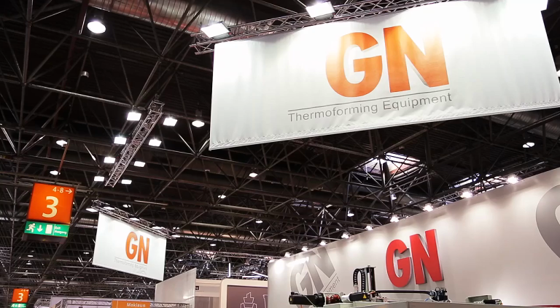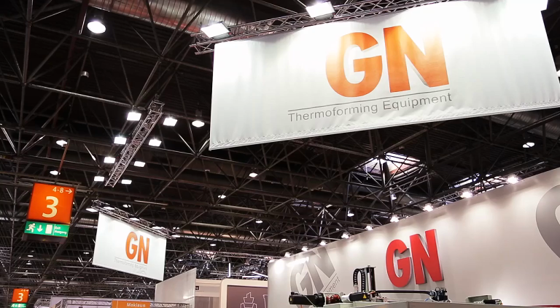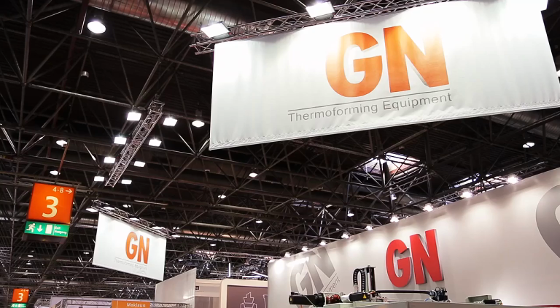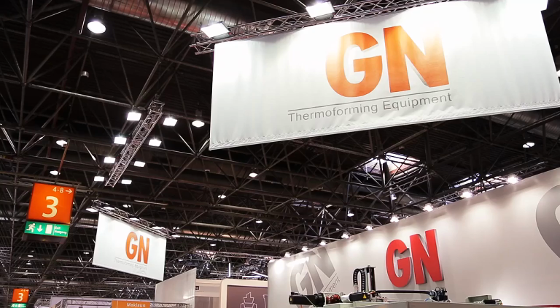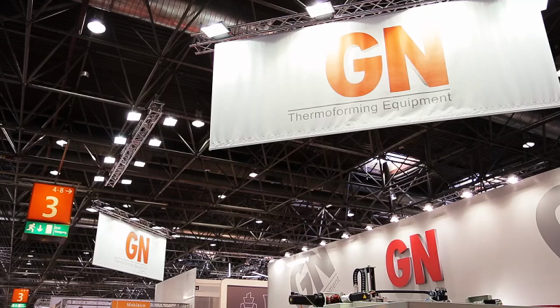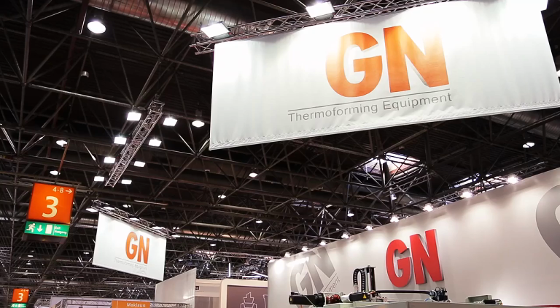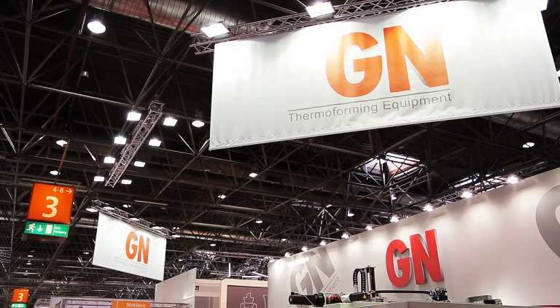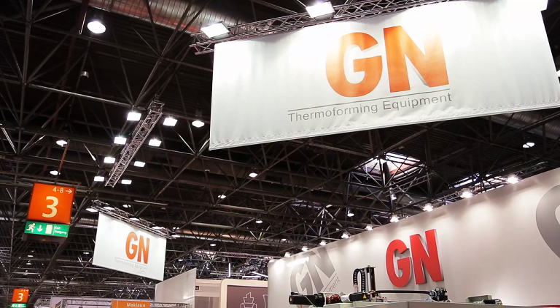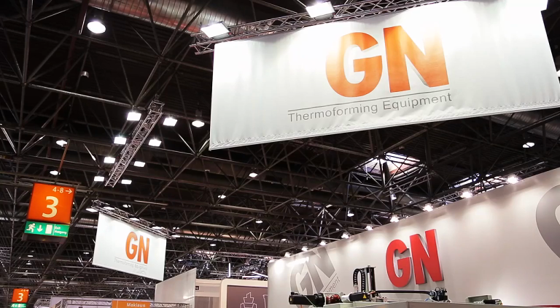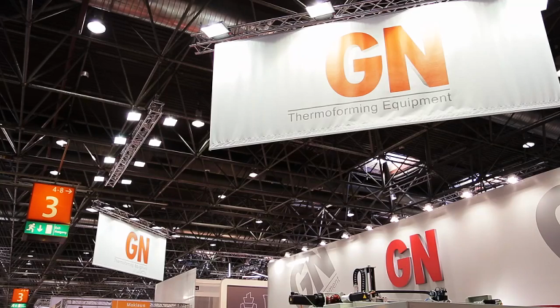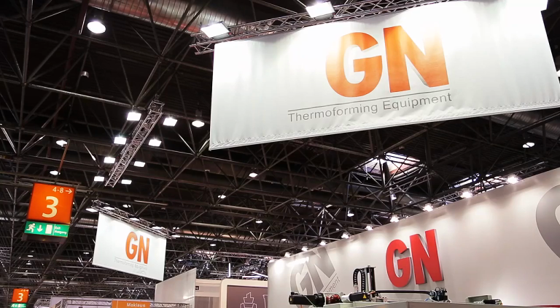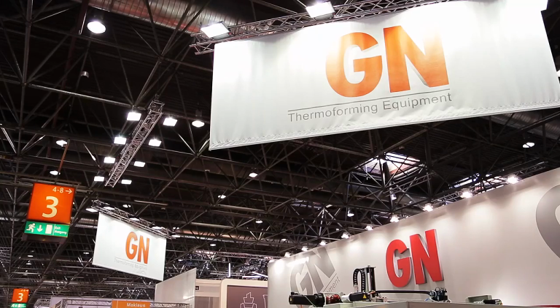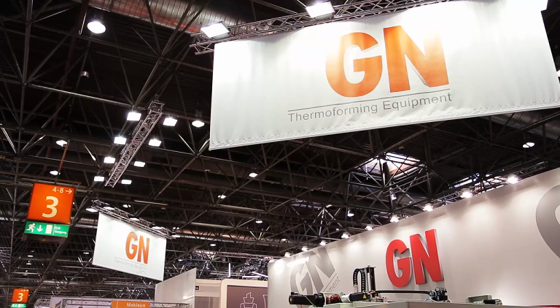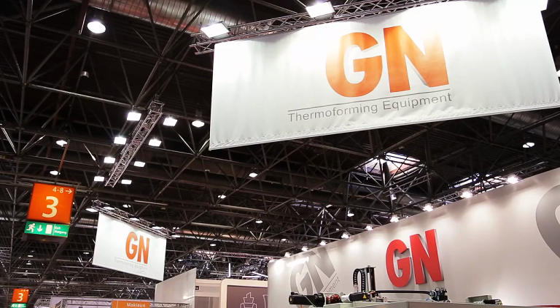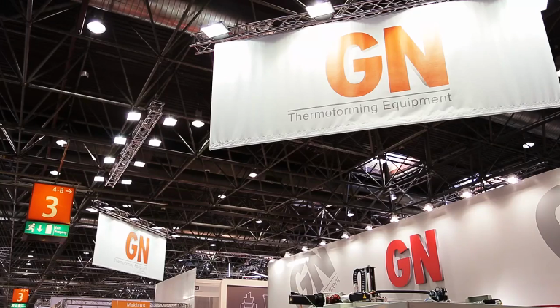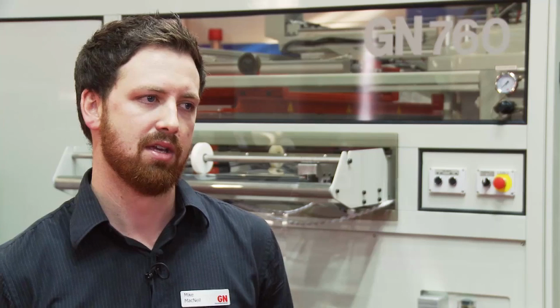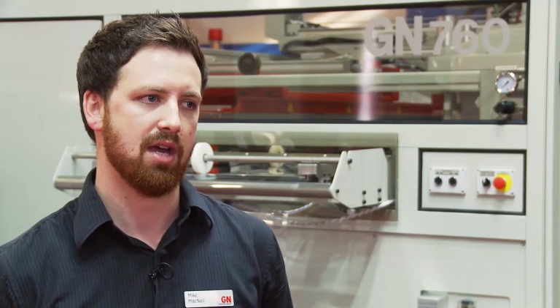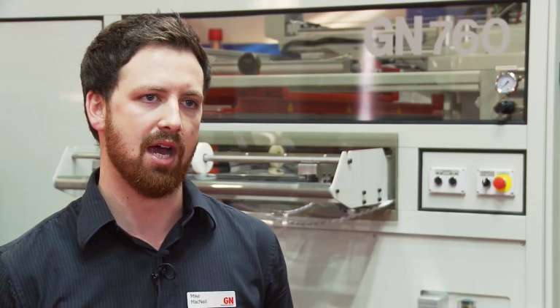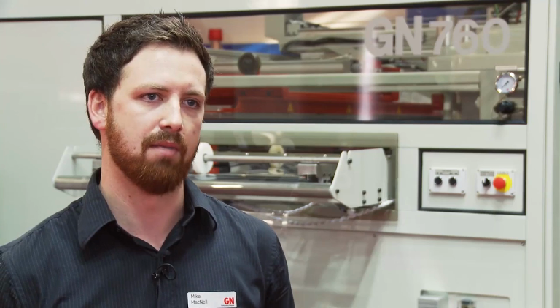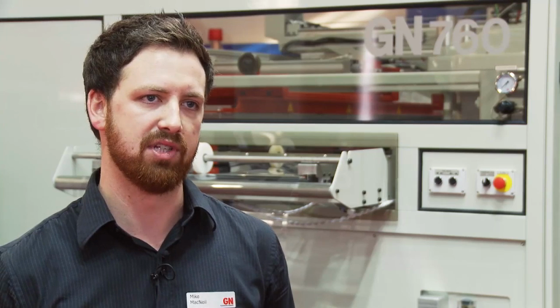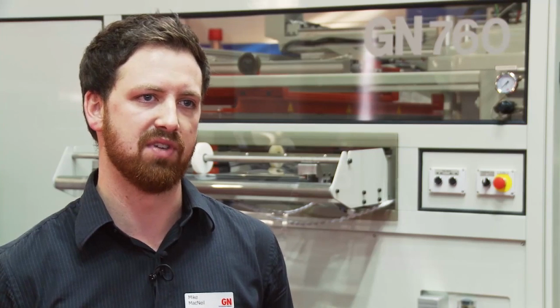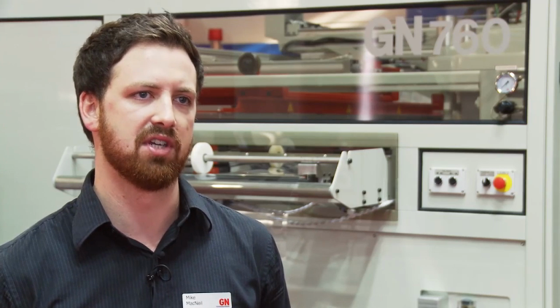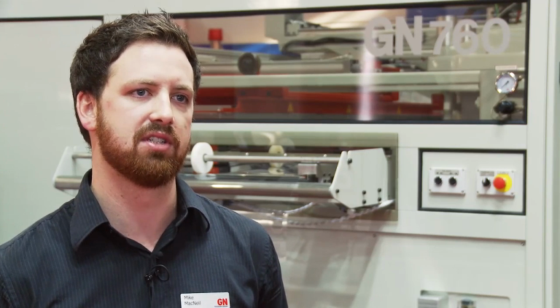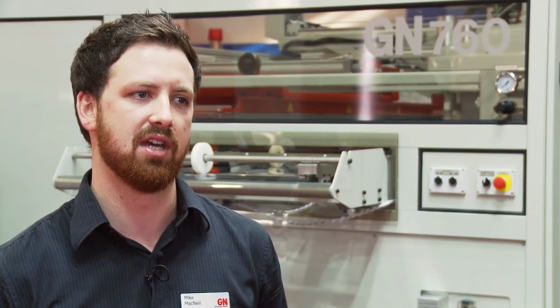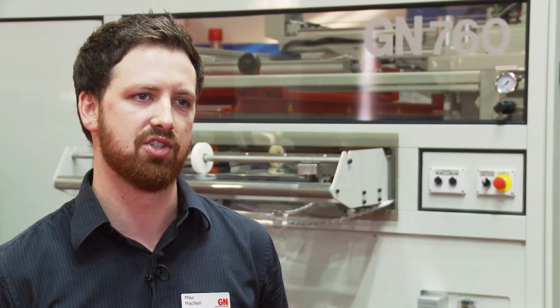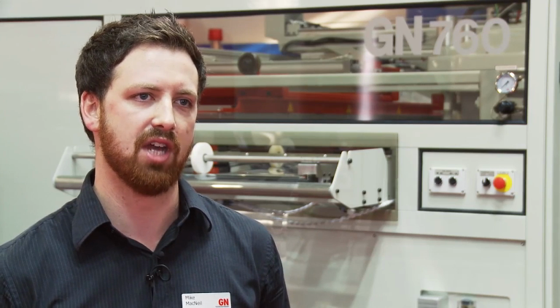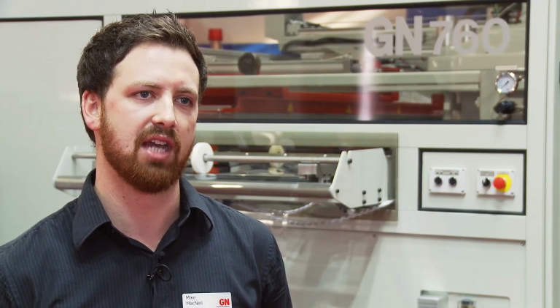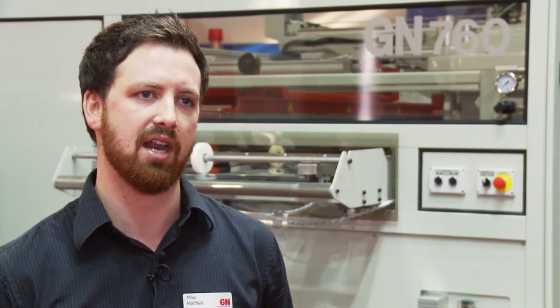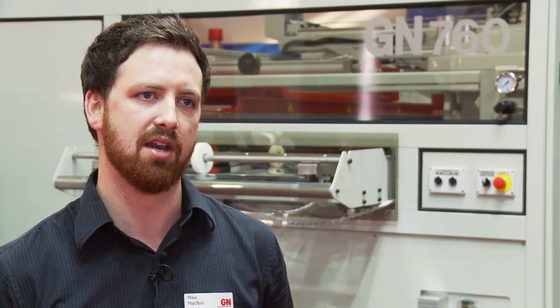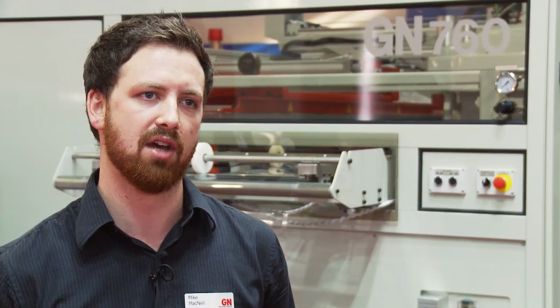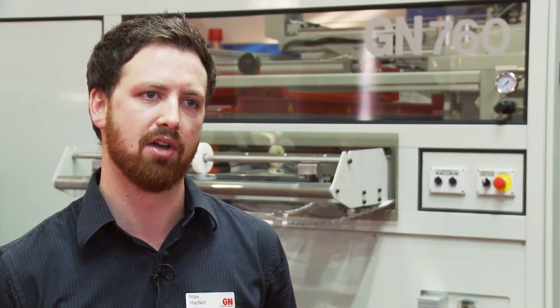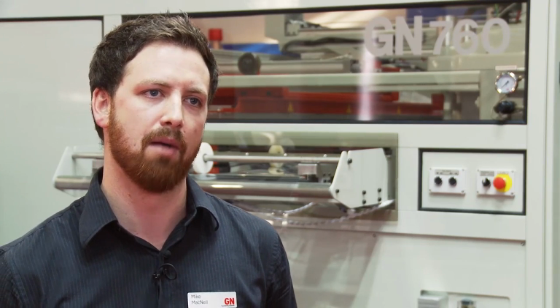If you want any more information about our company, please visit GNCanada.com.